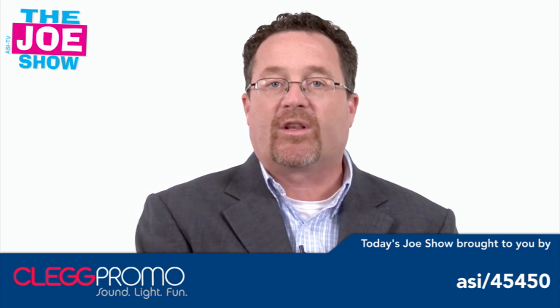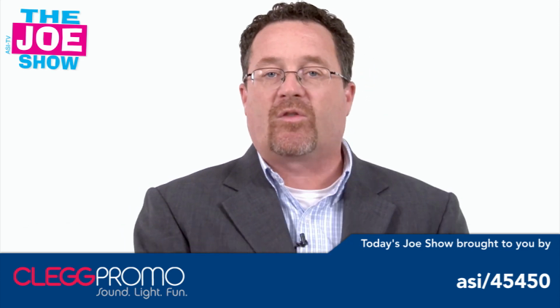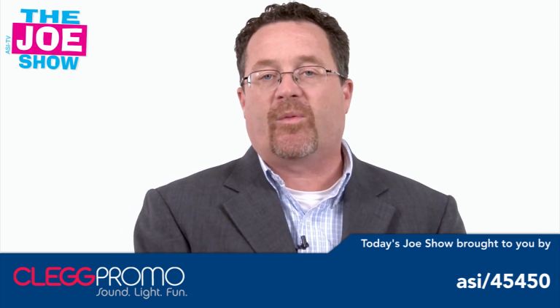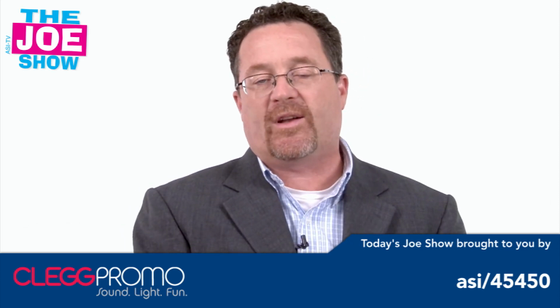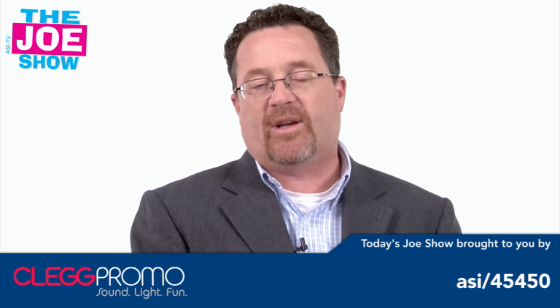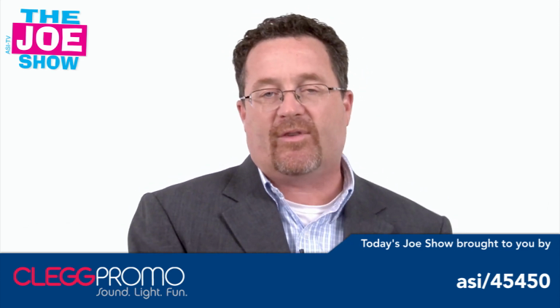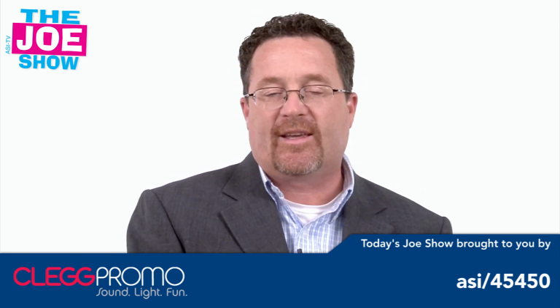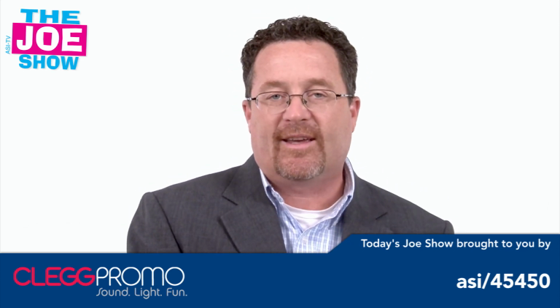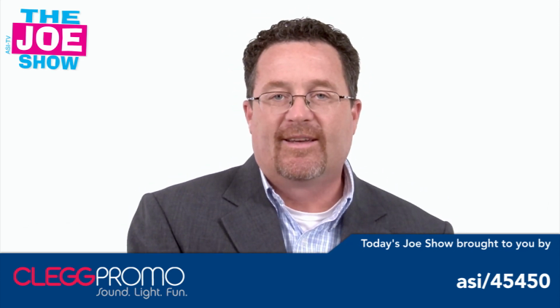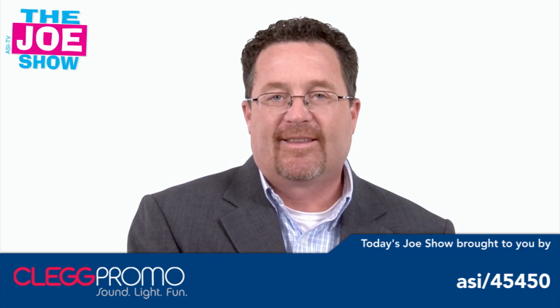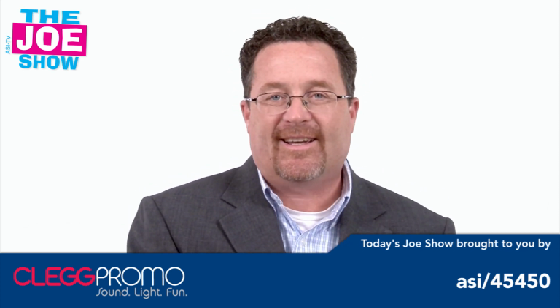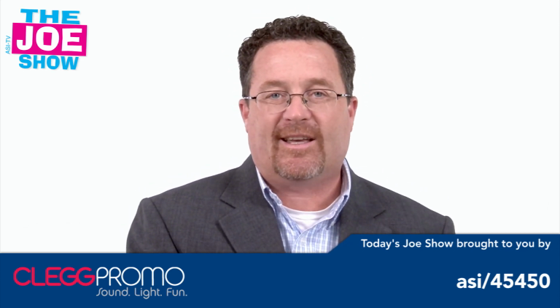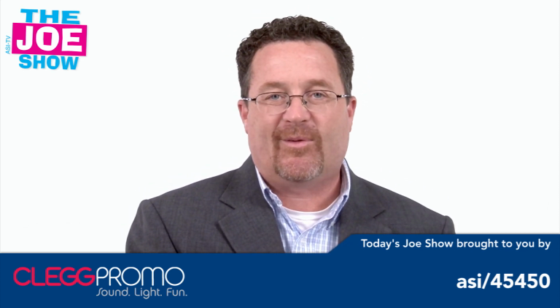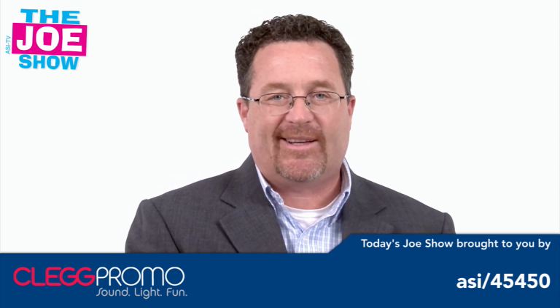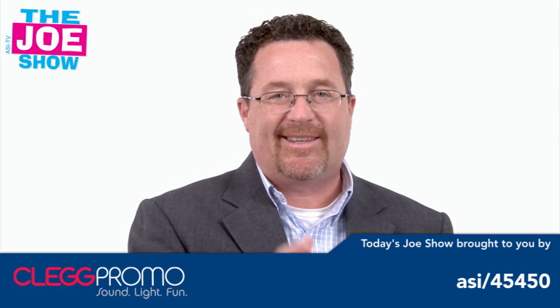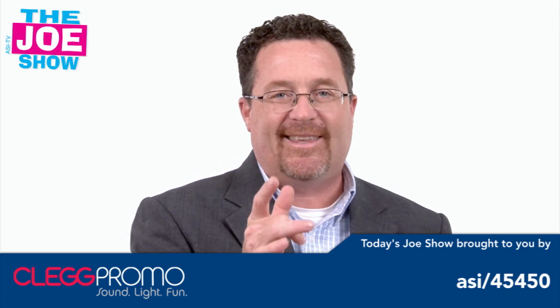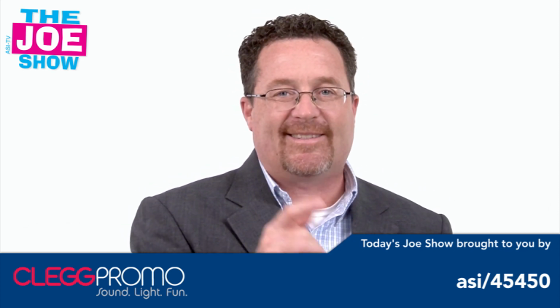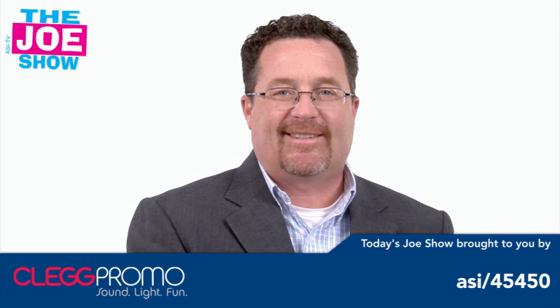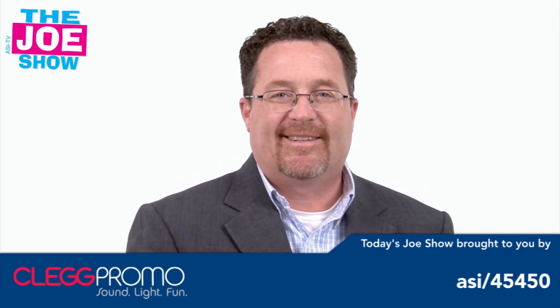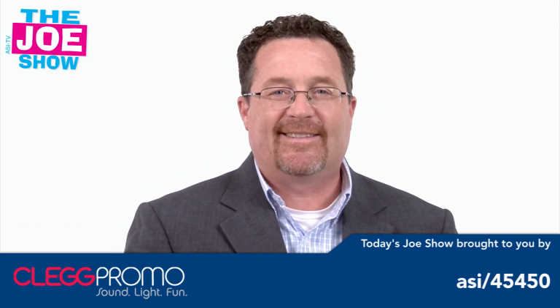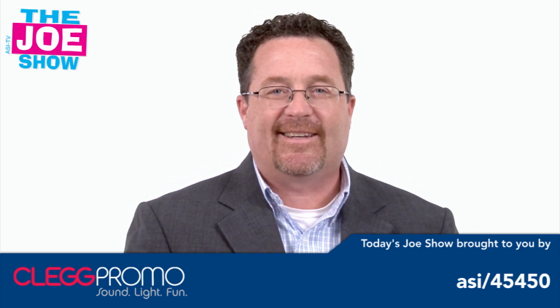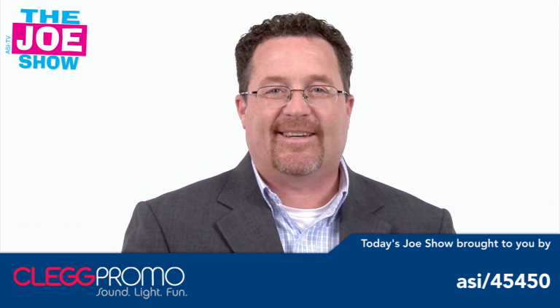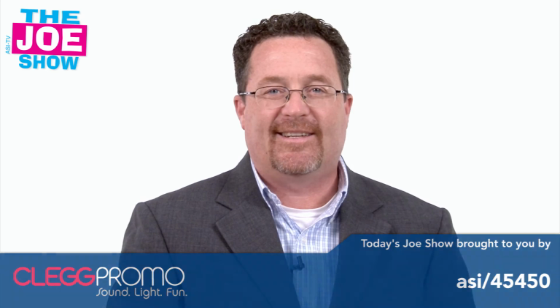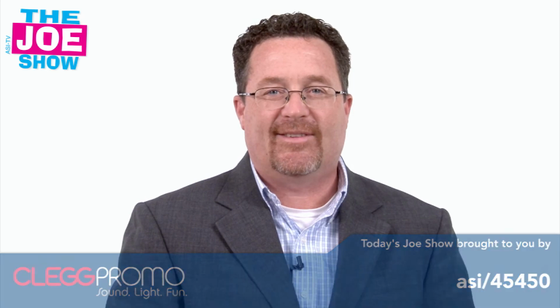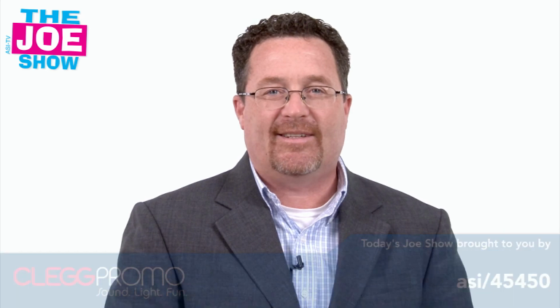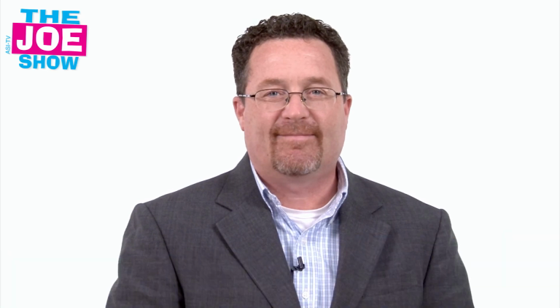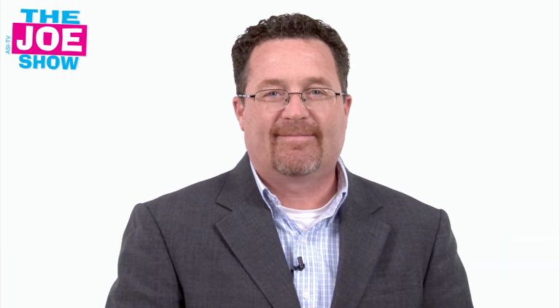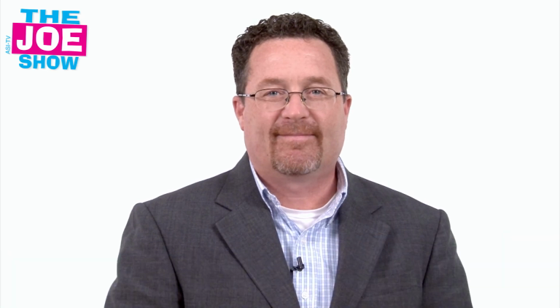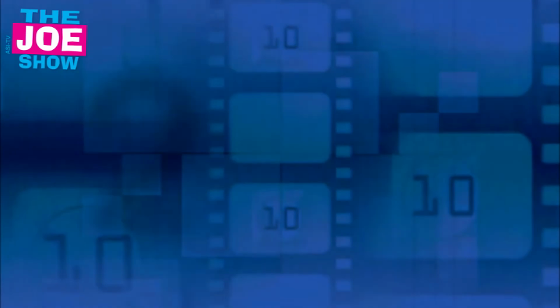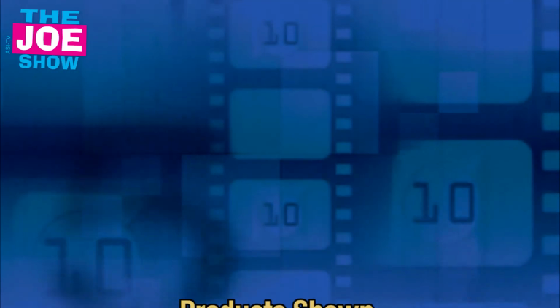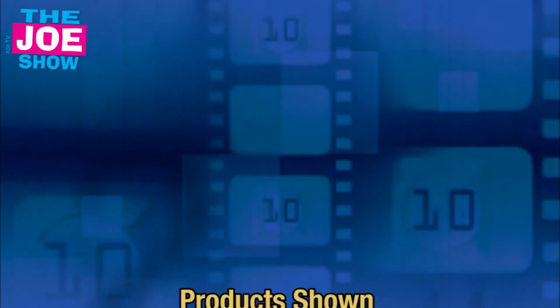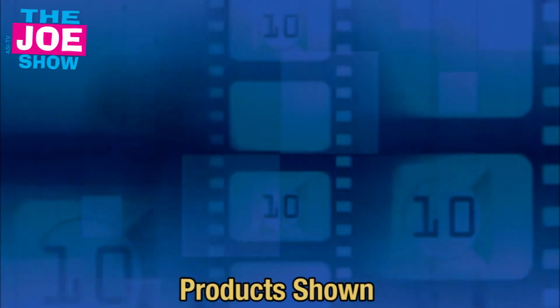Those are all the products we have for you today. Thanks a lot for watching. This is ASI-TV. We'll see you next time. Bye.